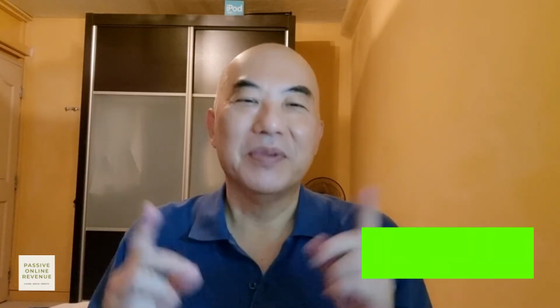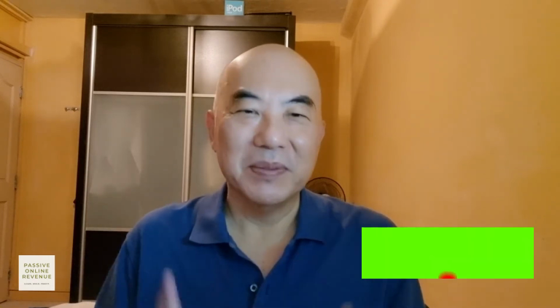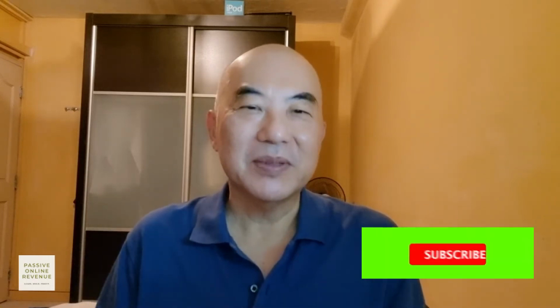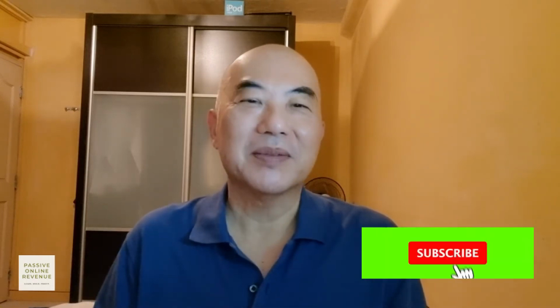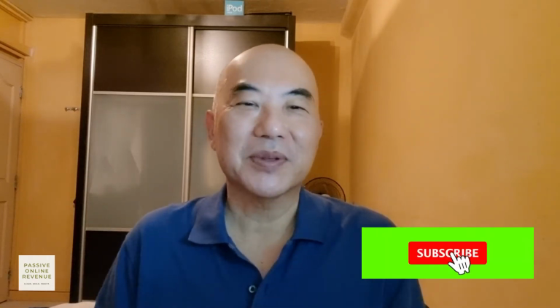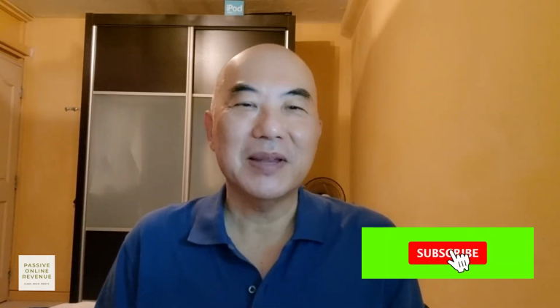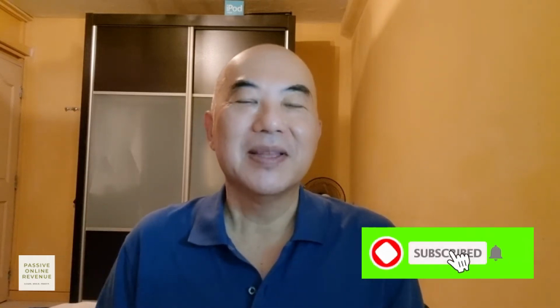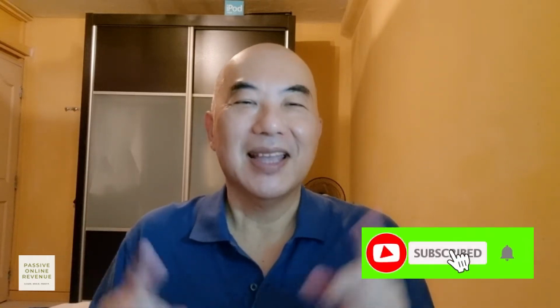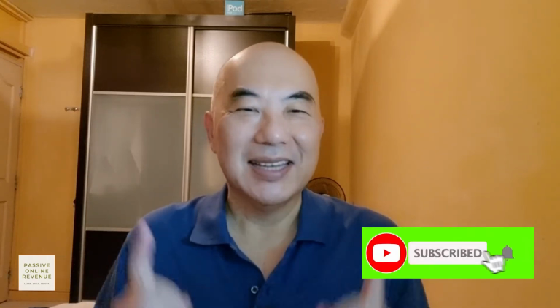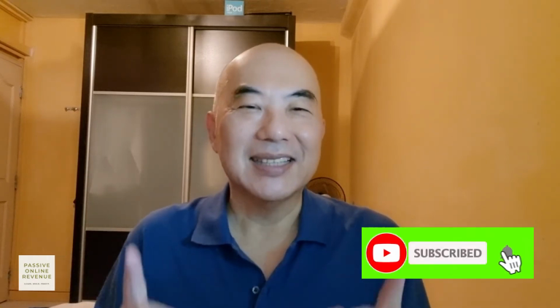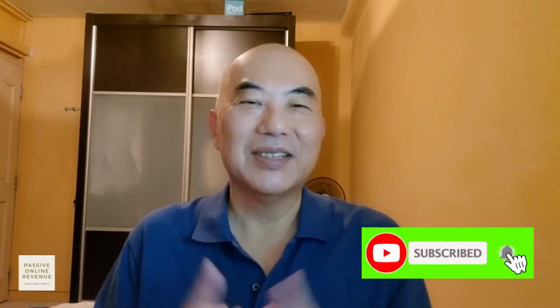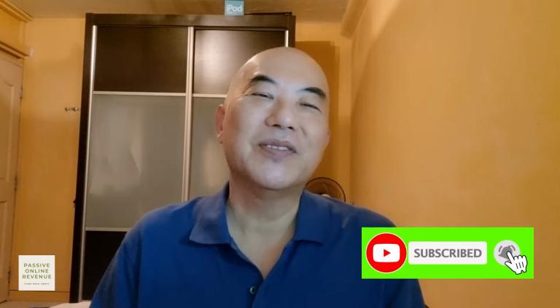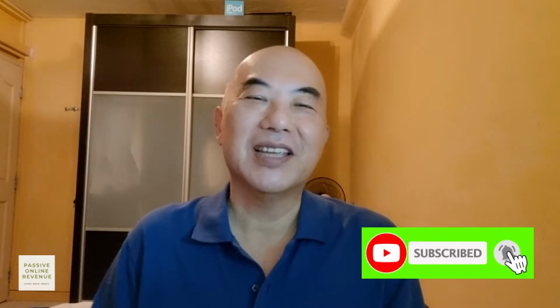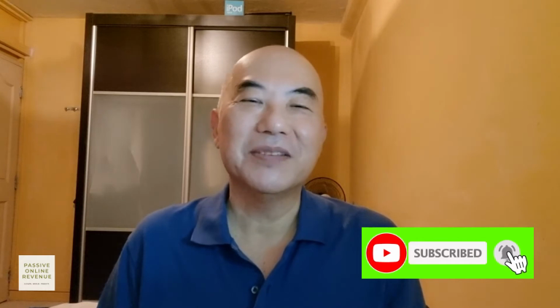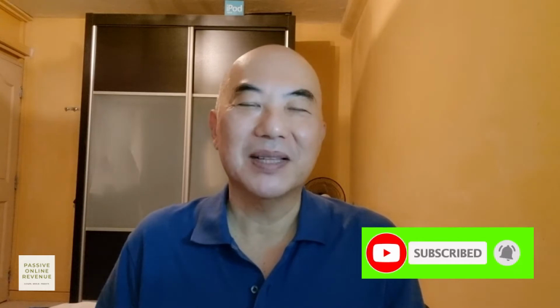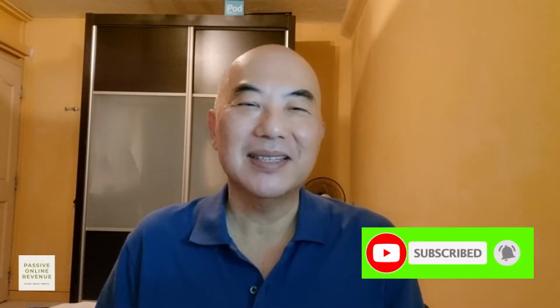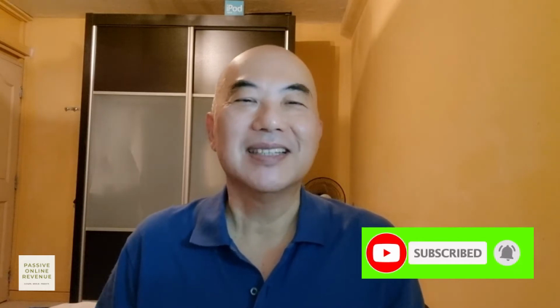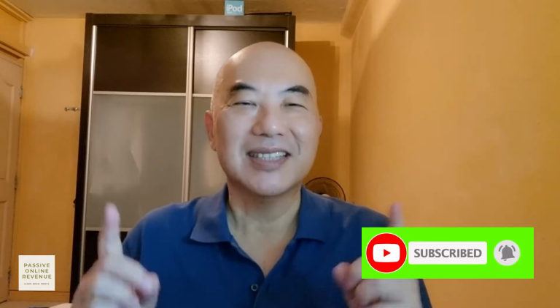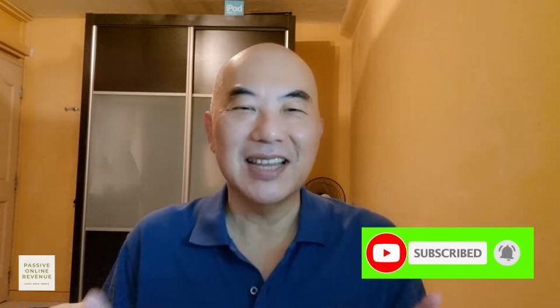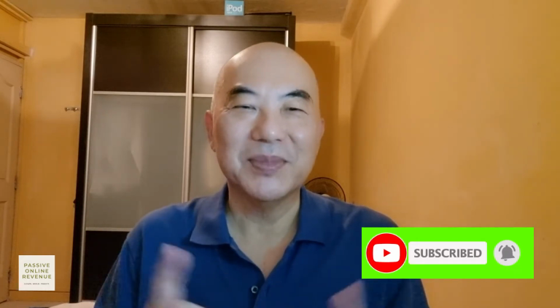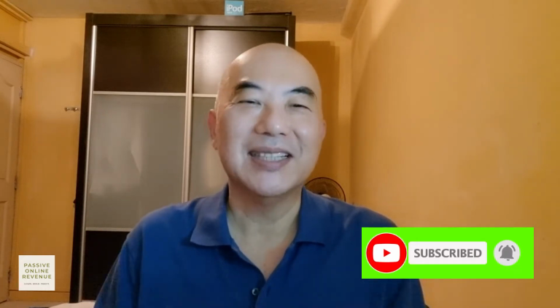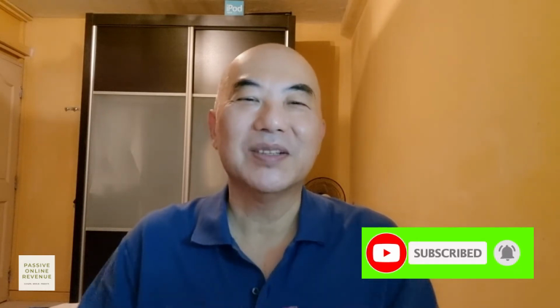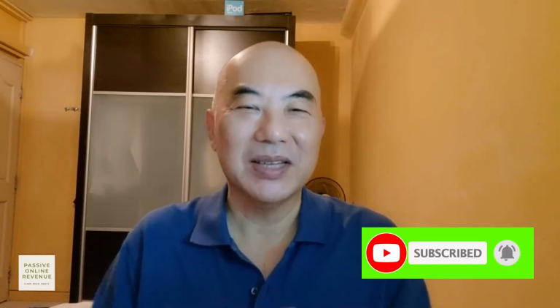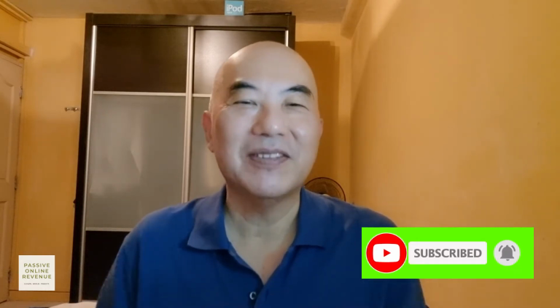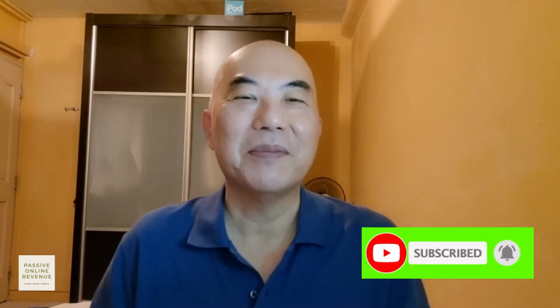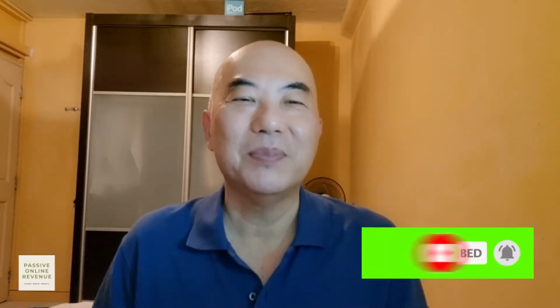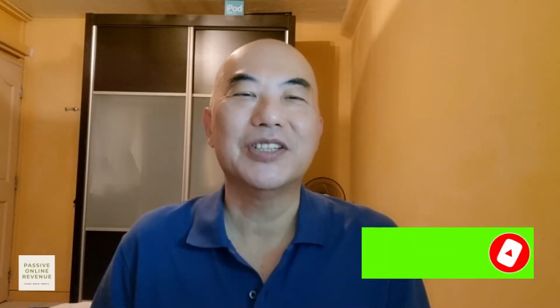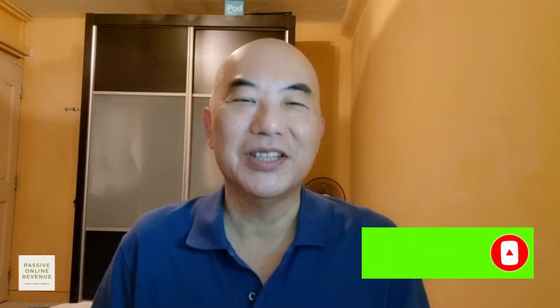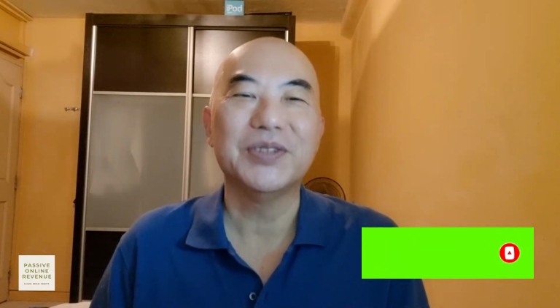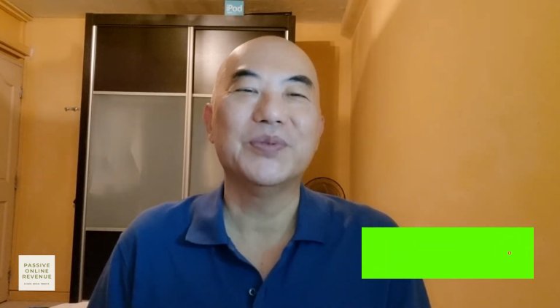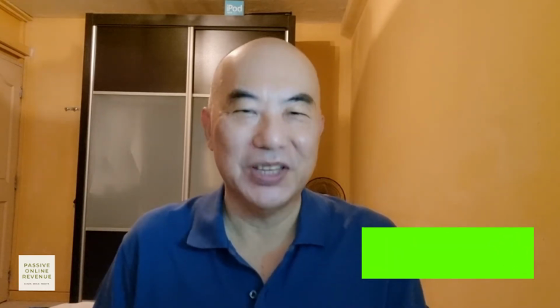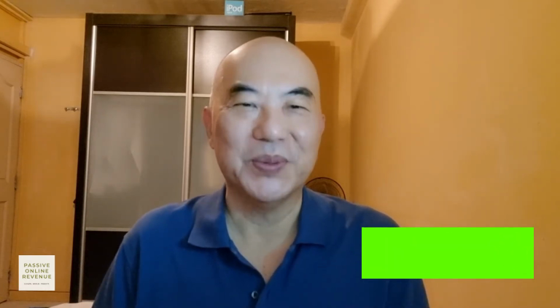Remember to subscribe and hit the notification button to stay updated whenever I publish a new video.